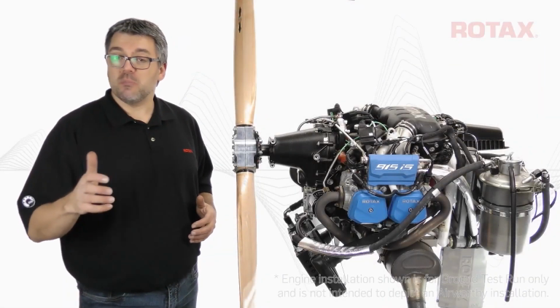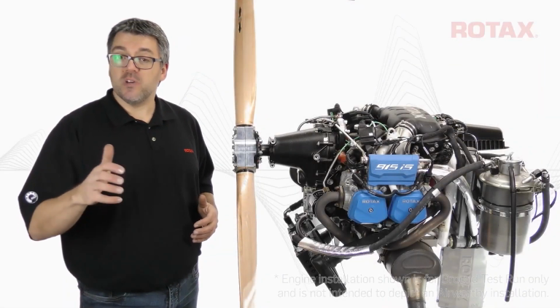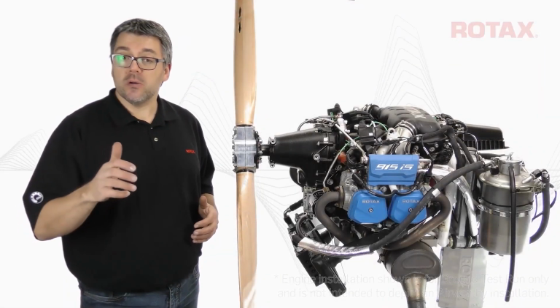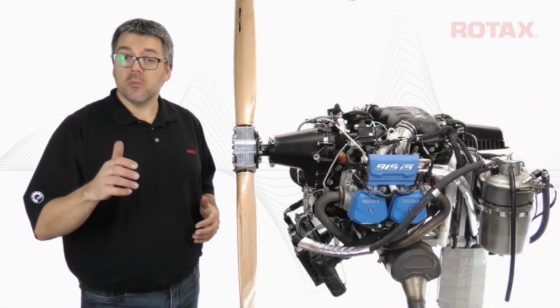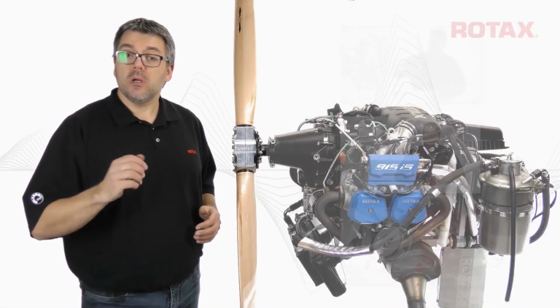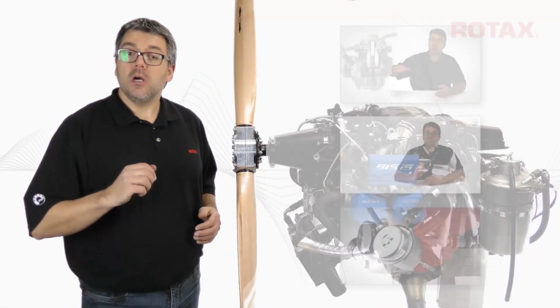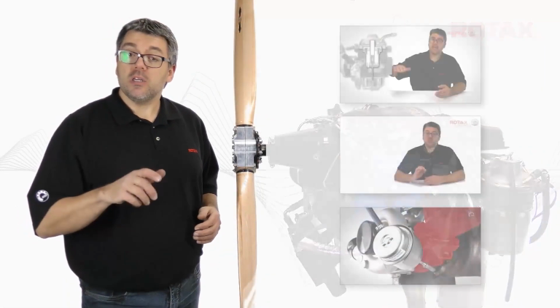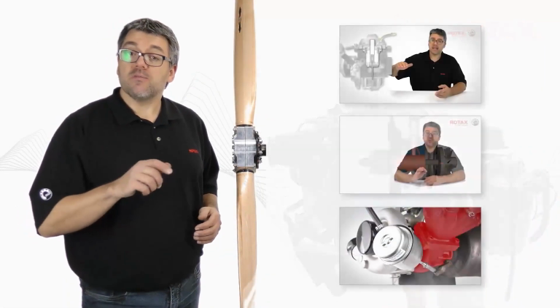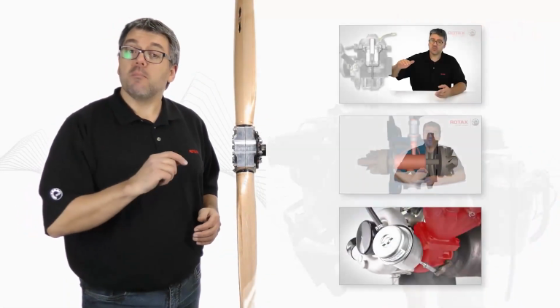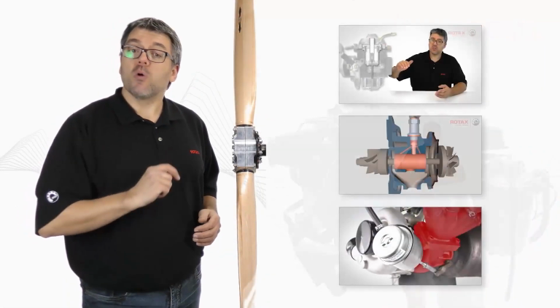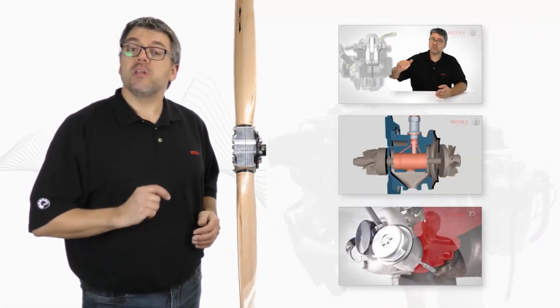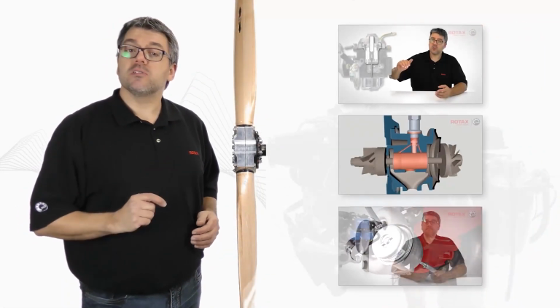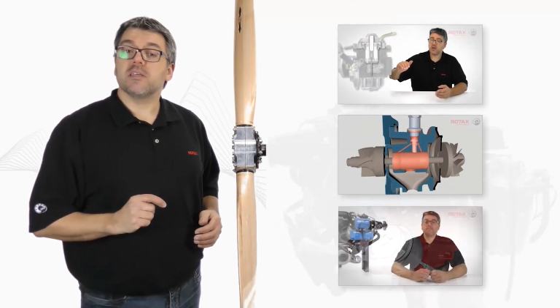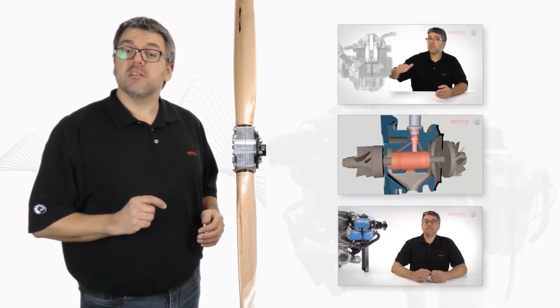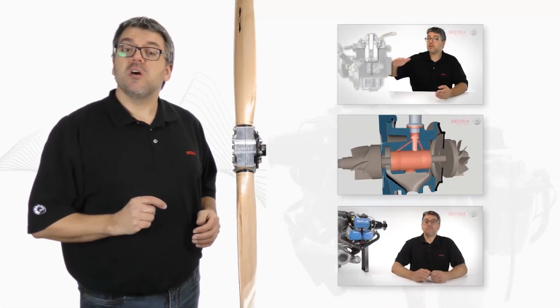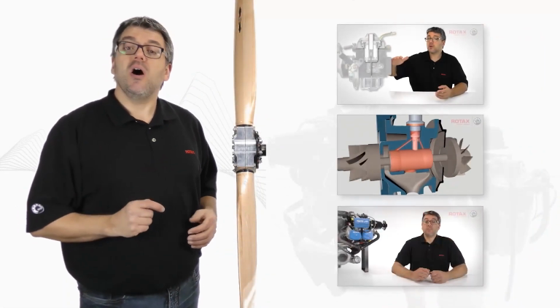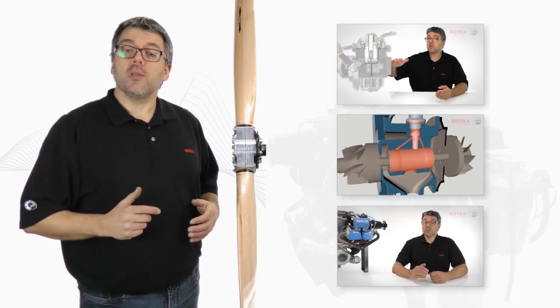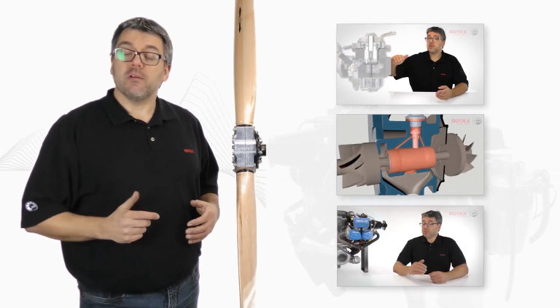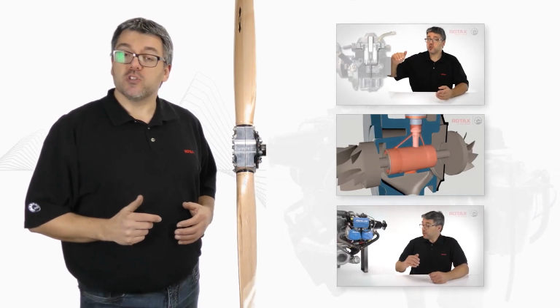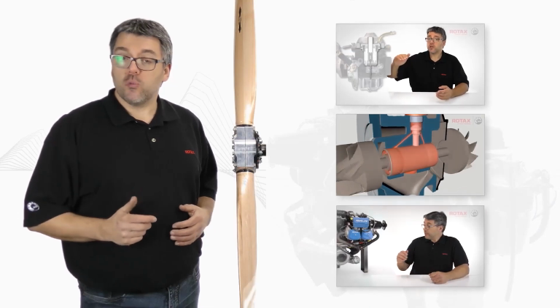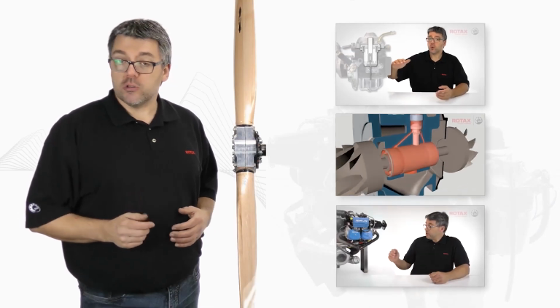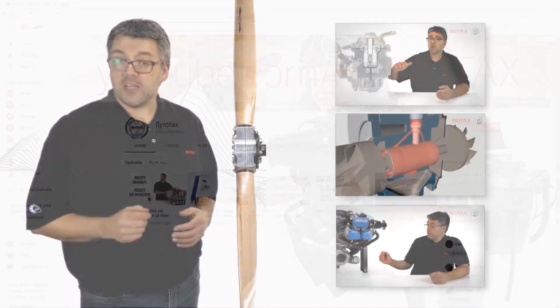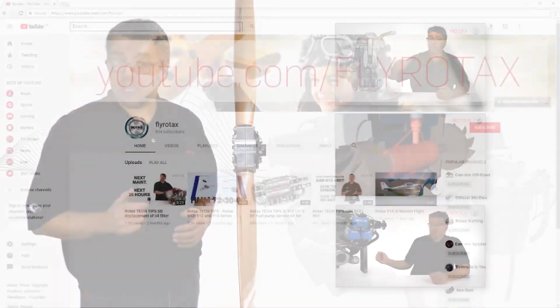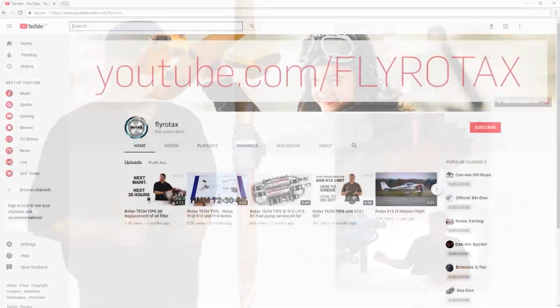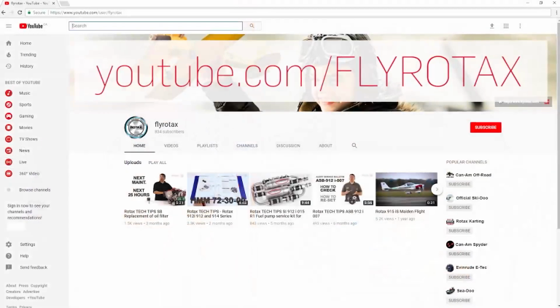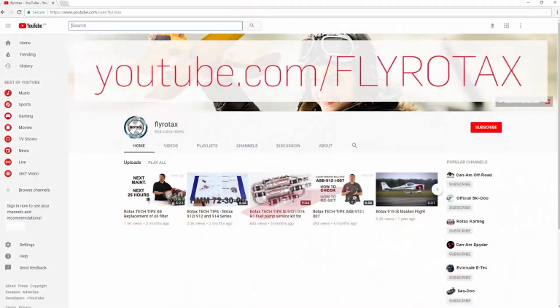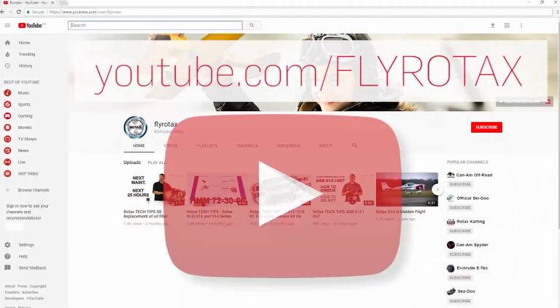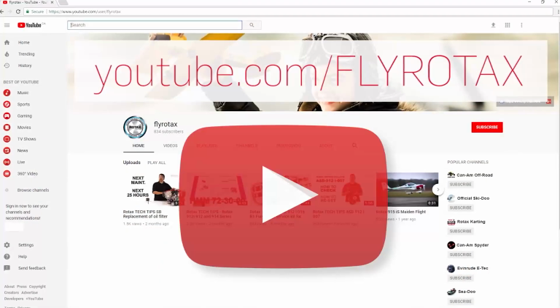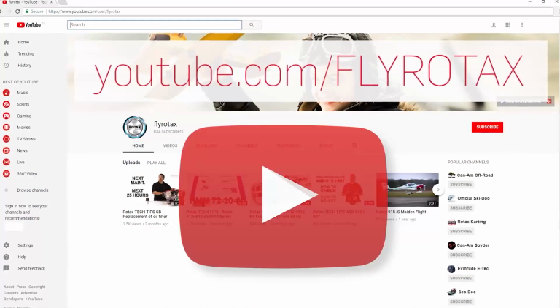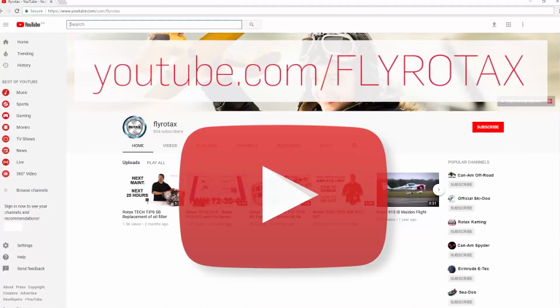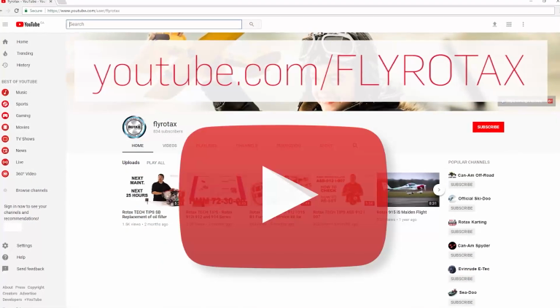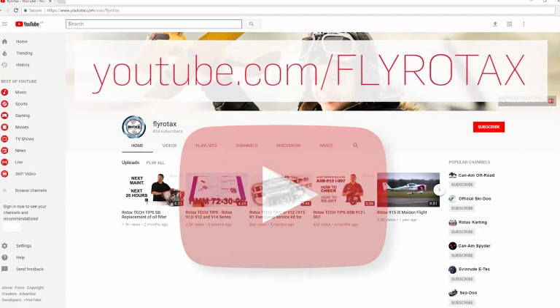You can find more videos like this on the official Rotax Aircraft Engines YouTube channel, FlyRotax.